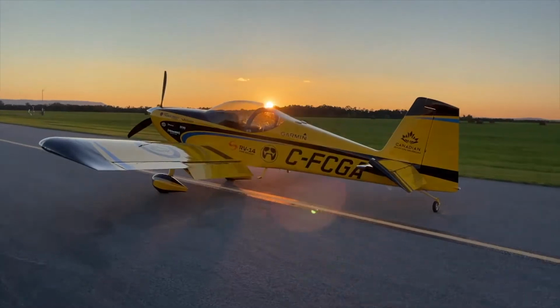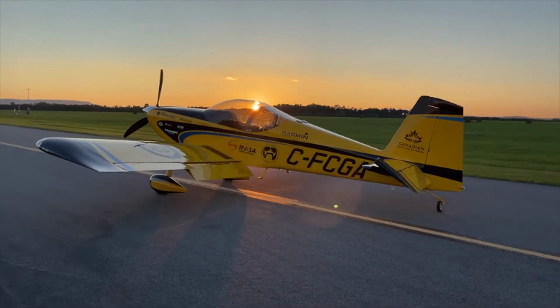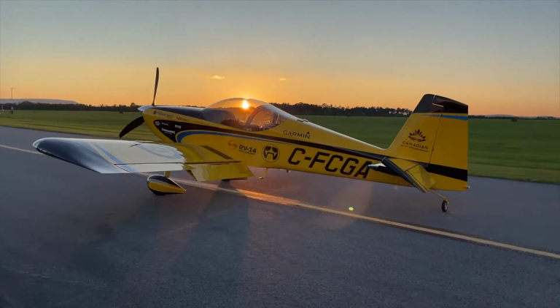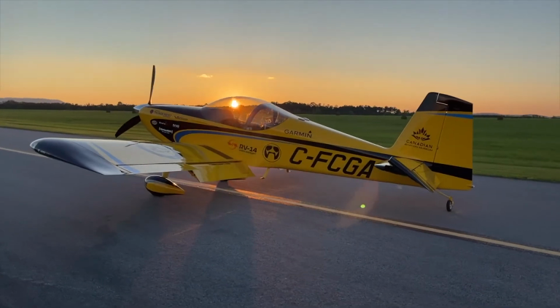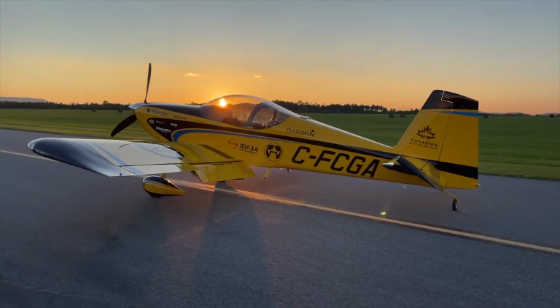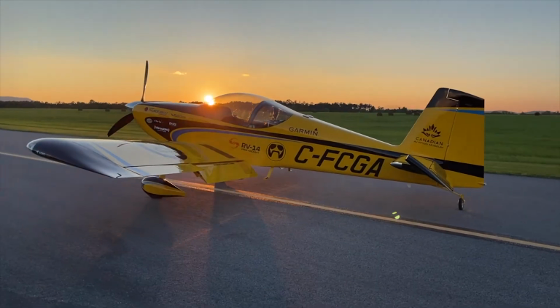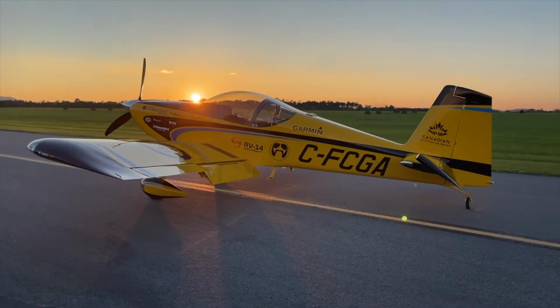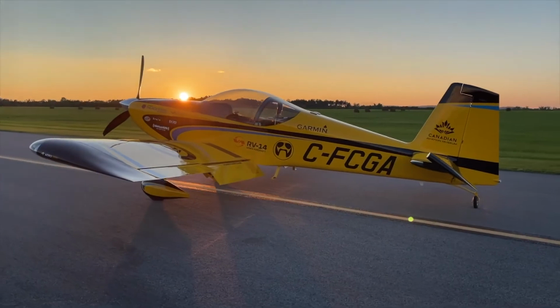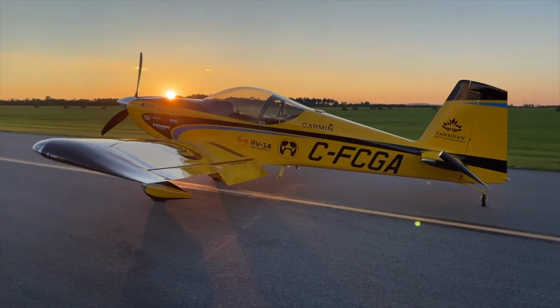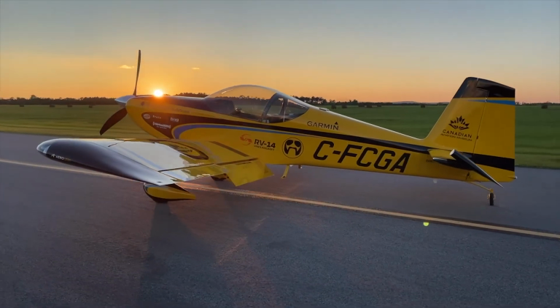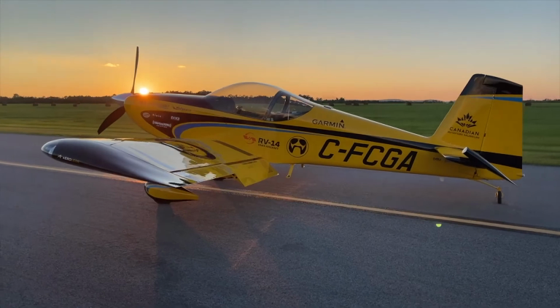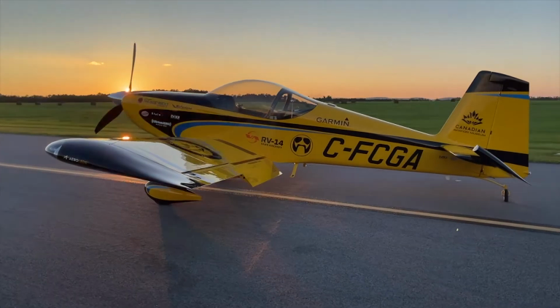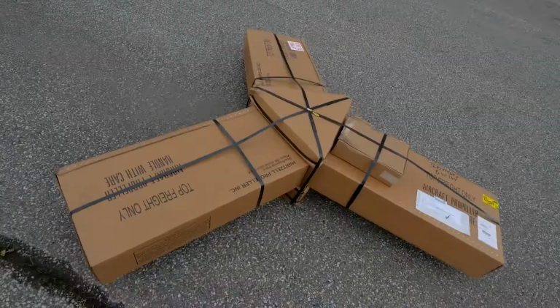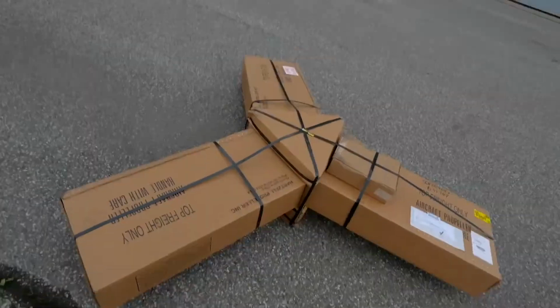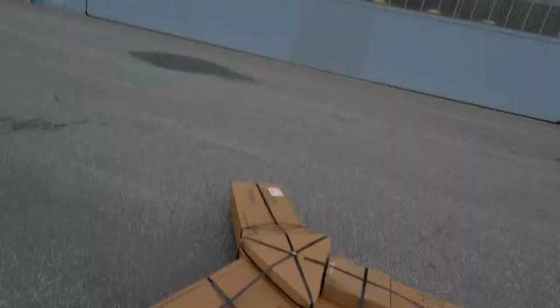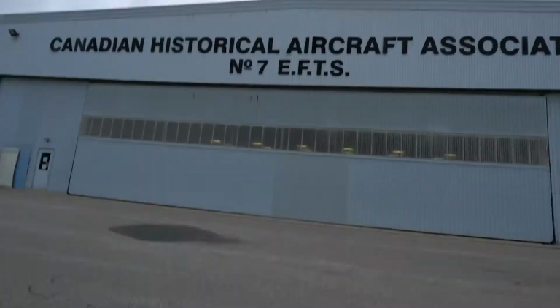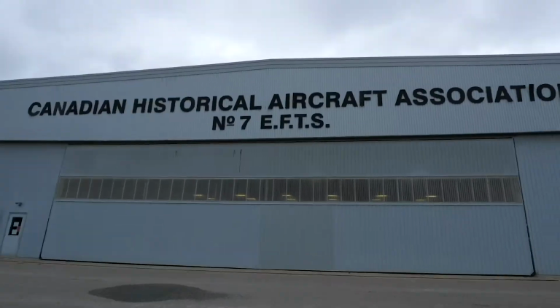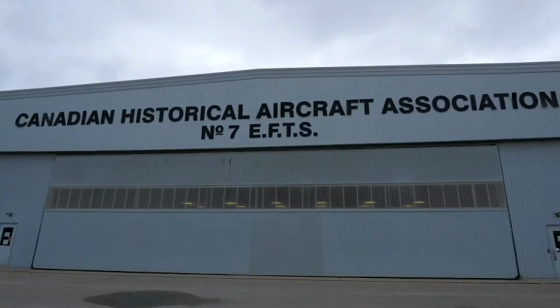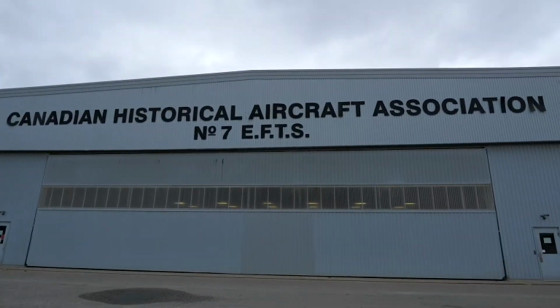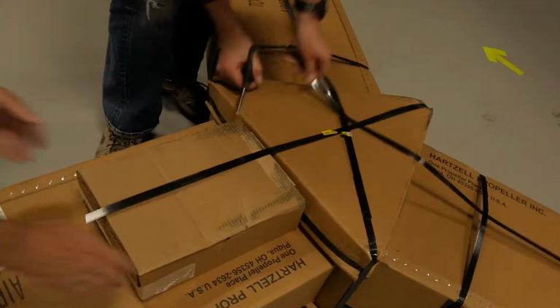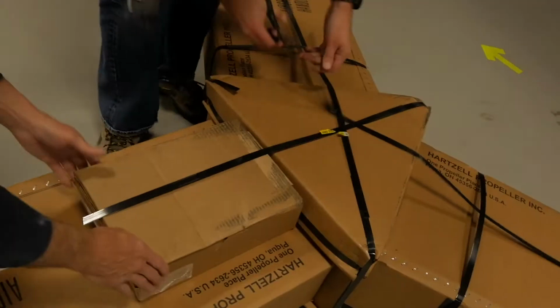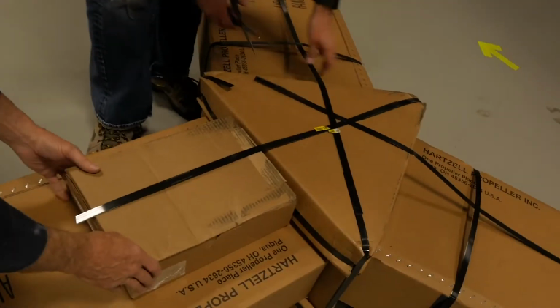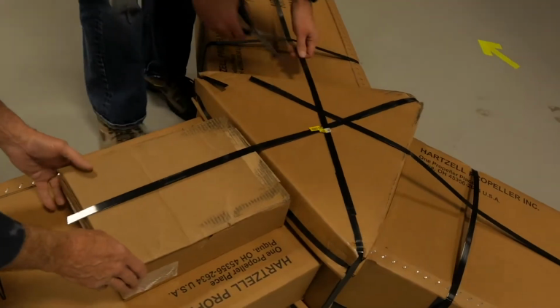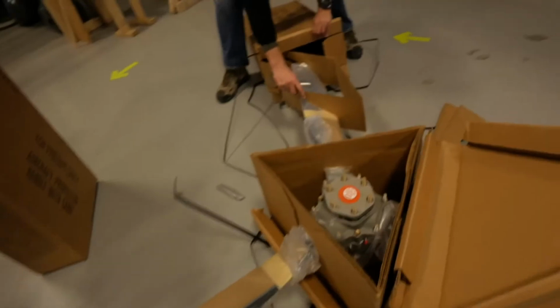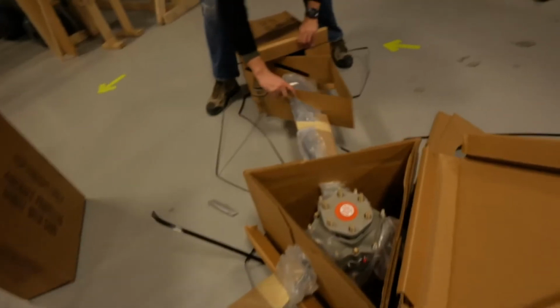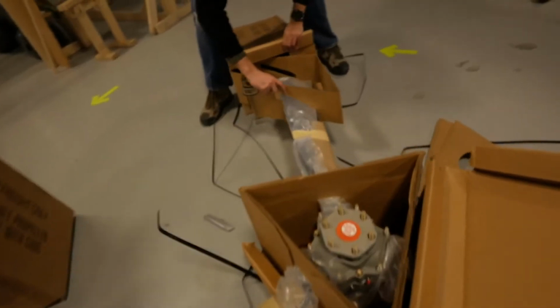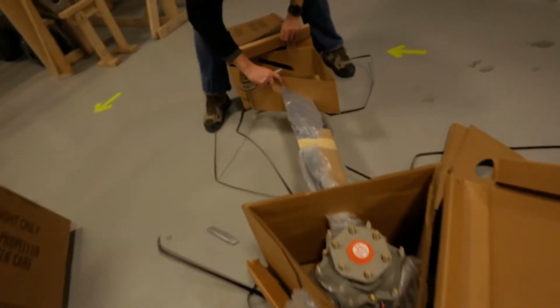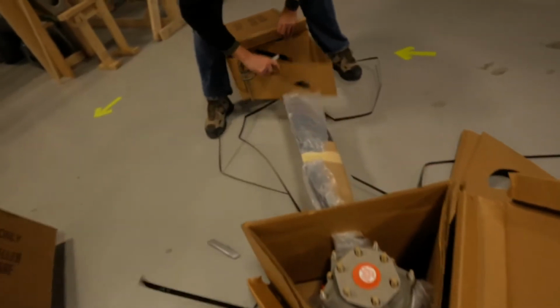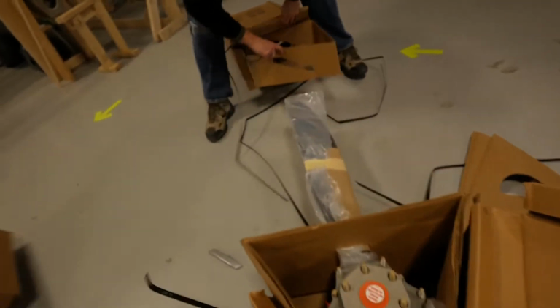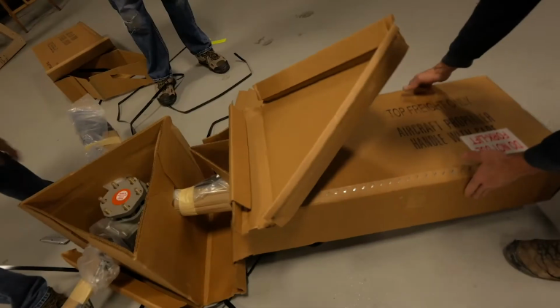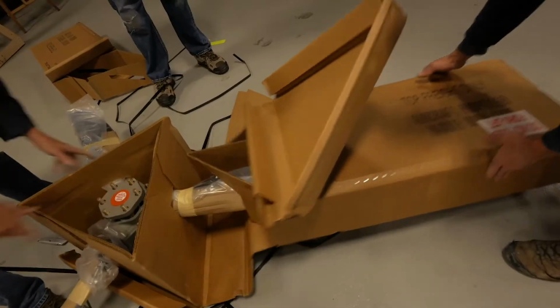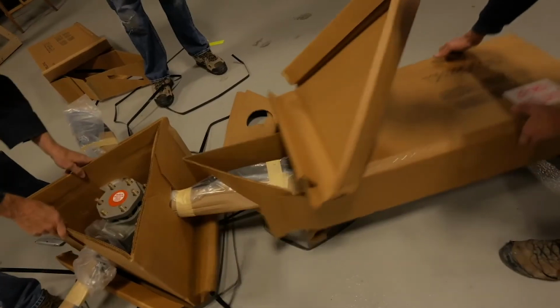Building the airplane, I had a lot of support. We worked as a group here, so I wasn't on my own, and we did it in two years during a global pandemic.